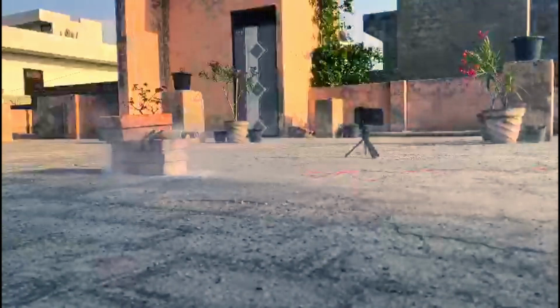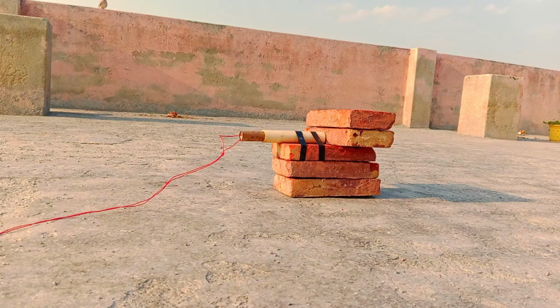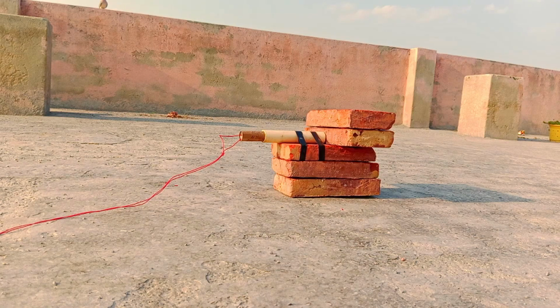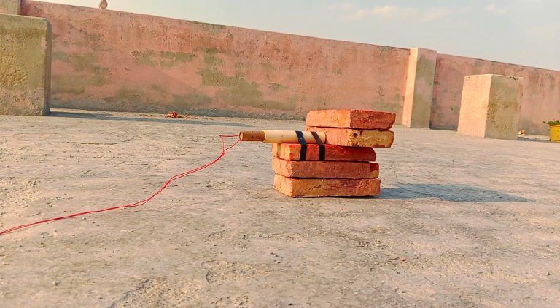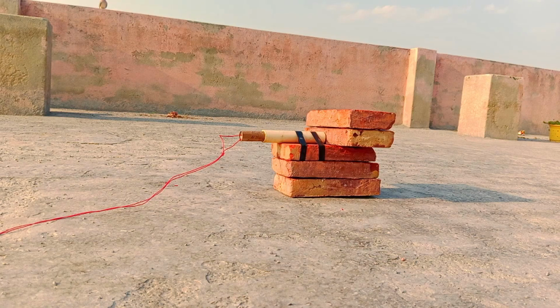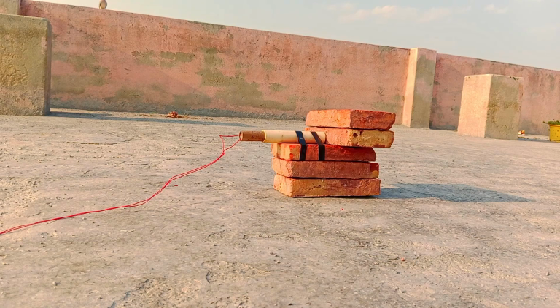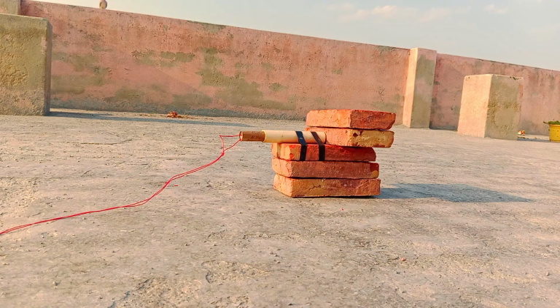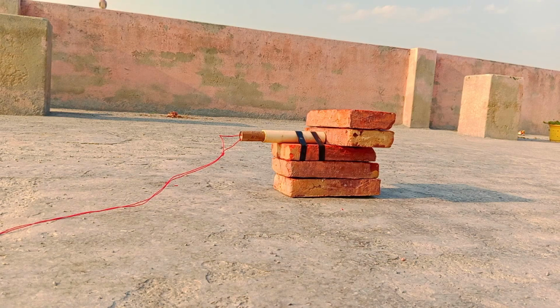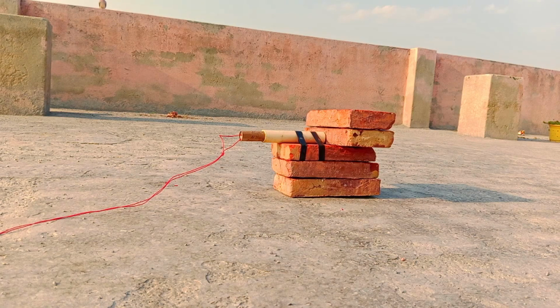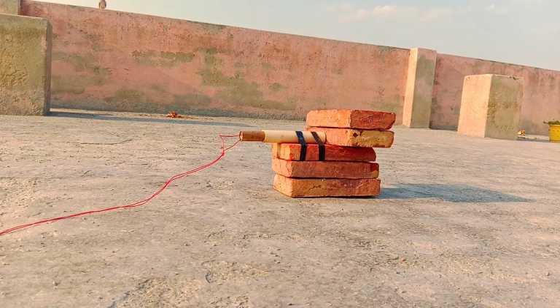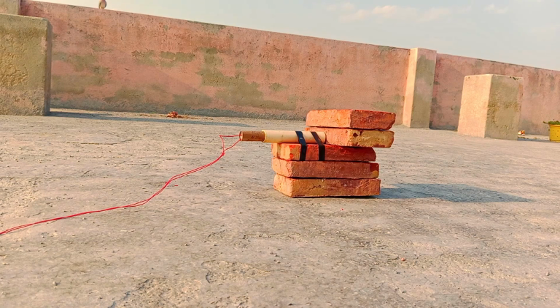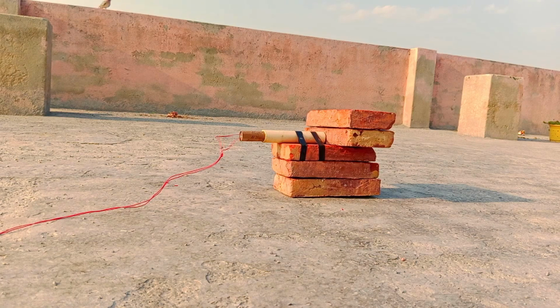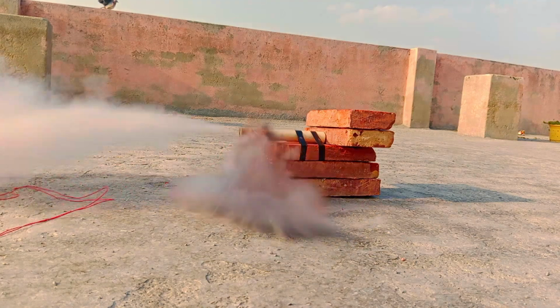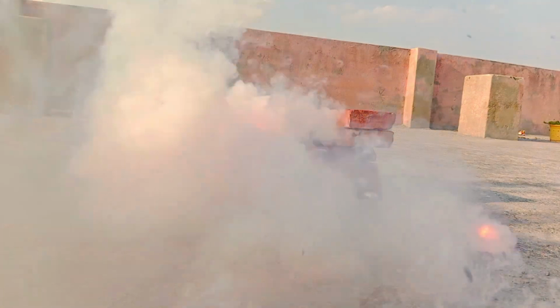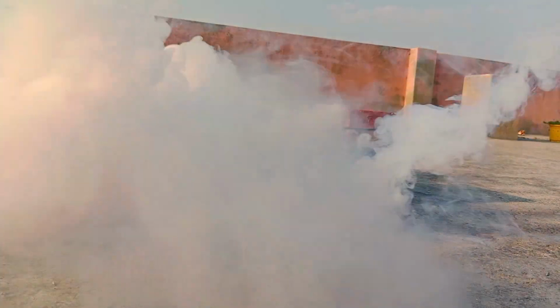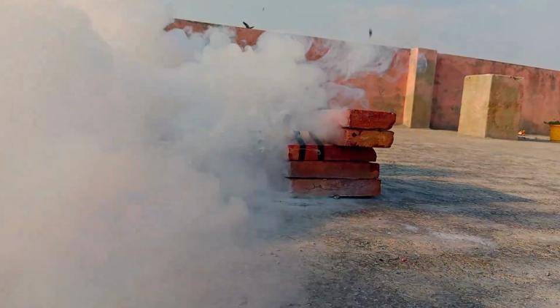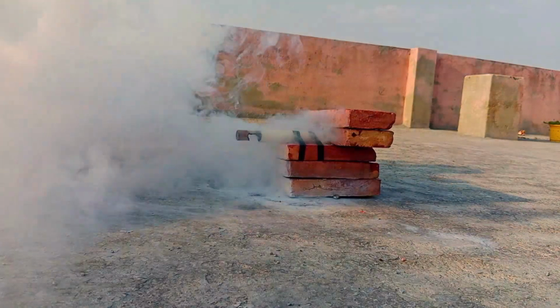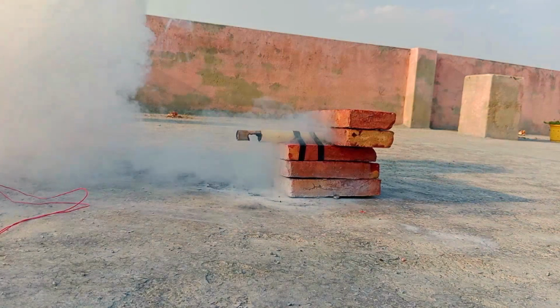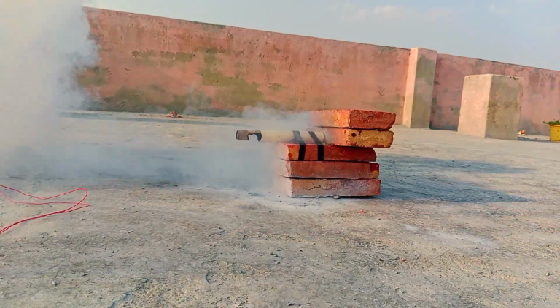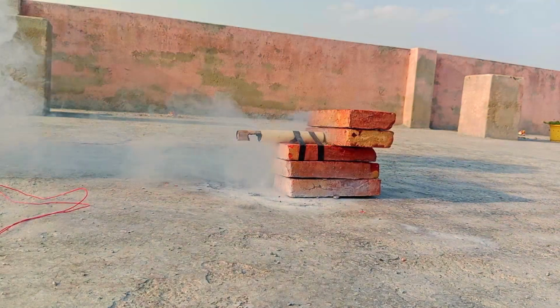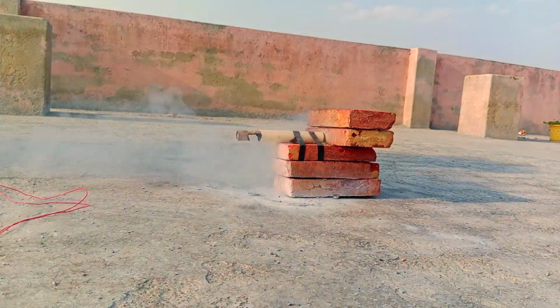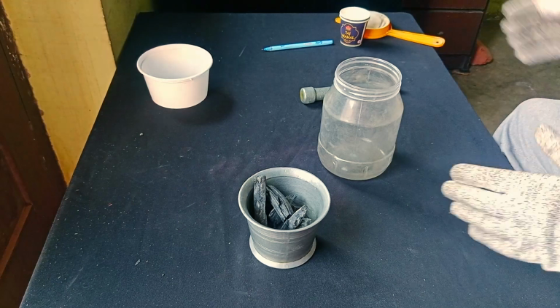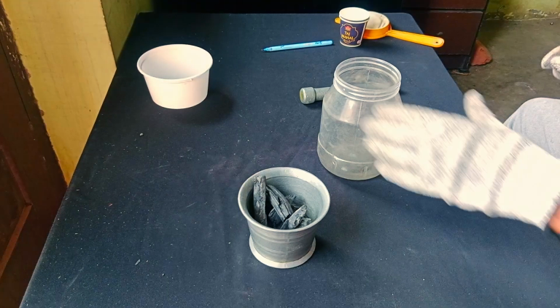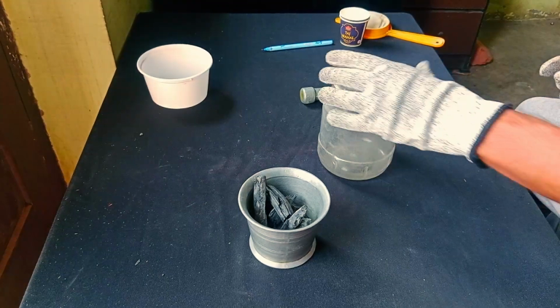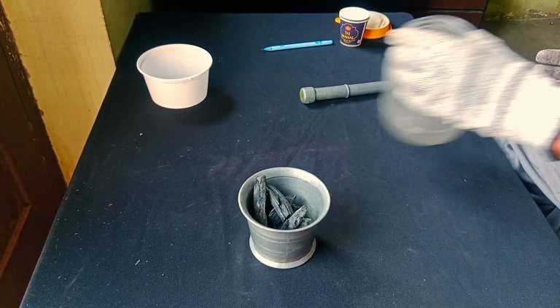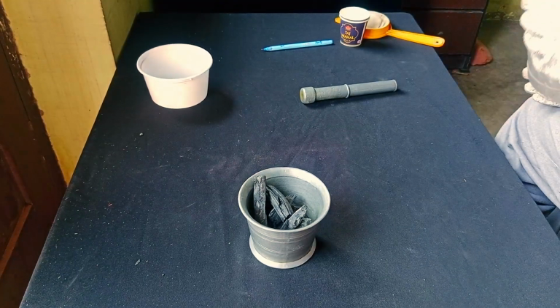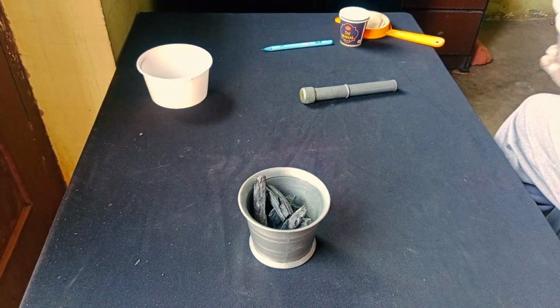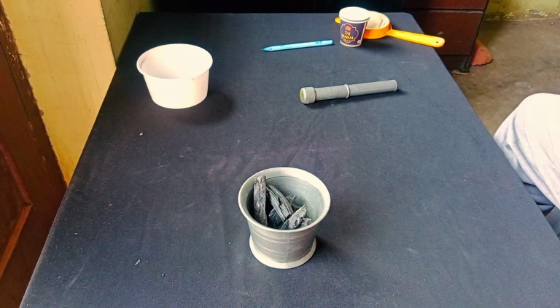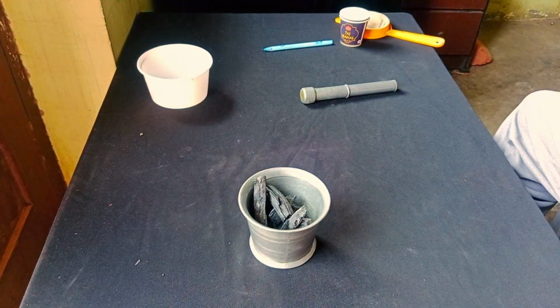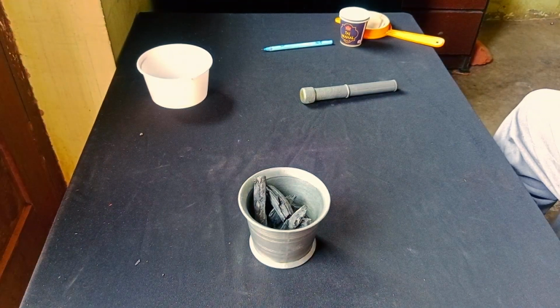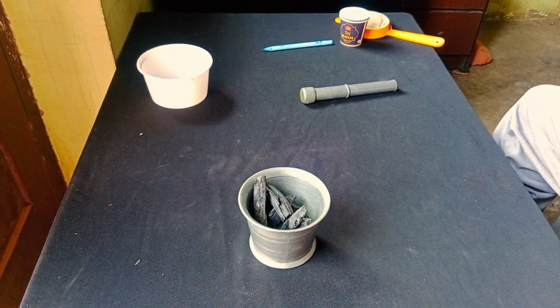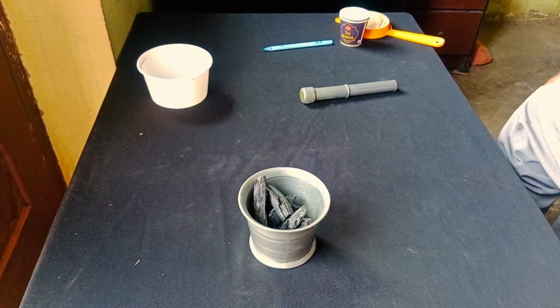The sulfur-less fuel was still explosive, or maybe the nozzle was too tight, but I need to find another way to make rocket fuel.